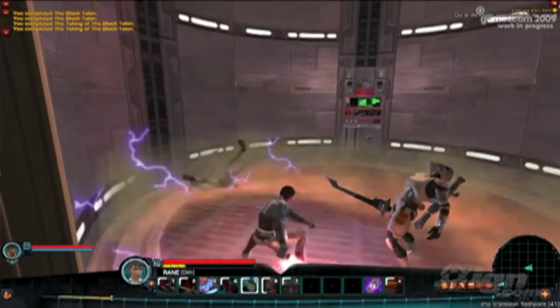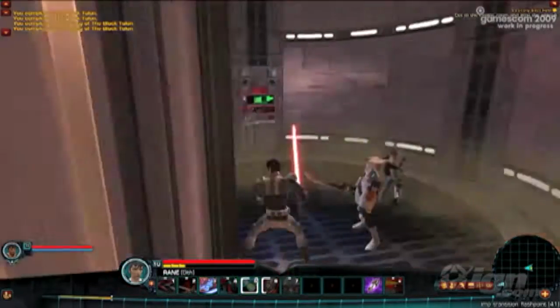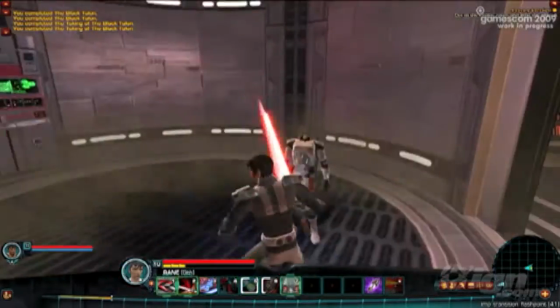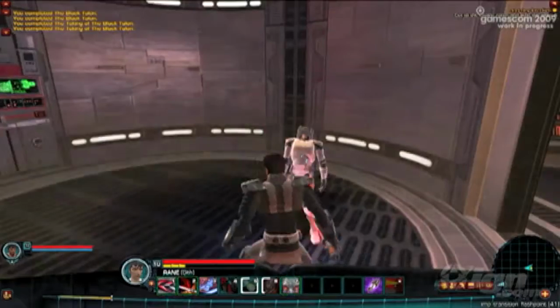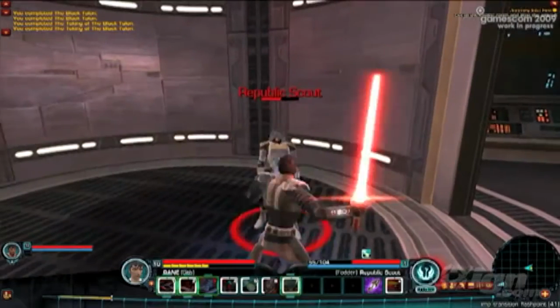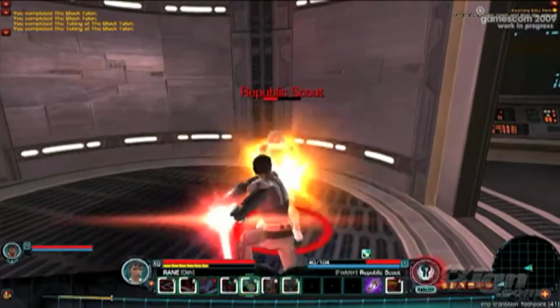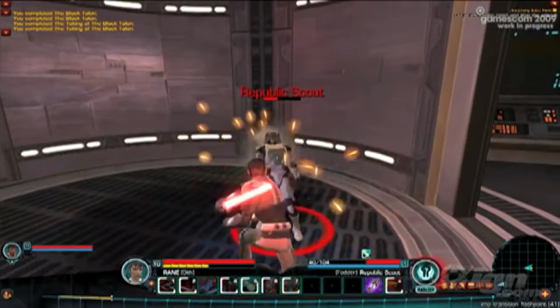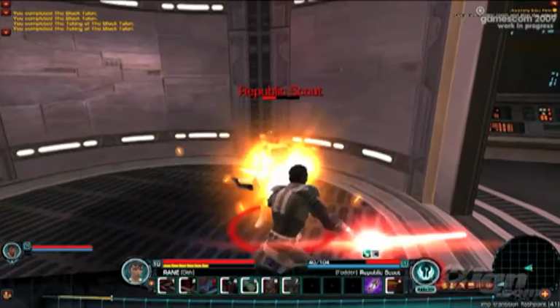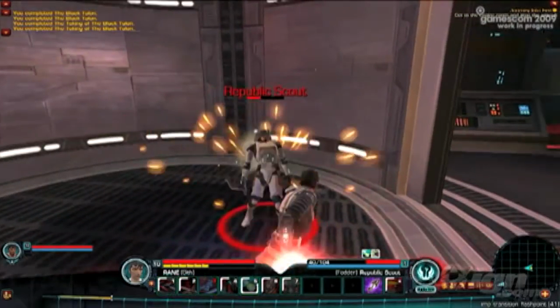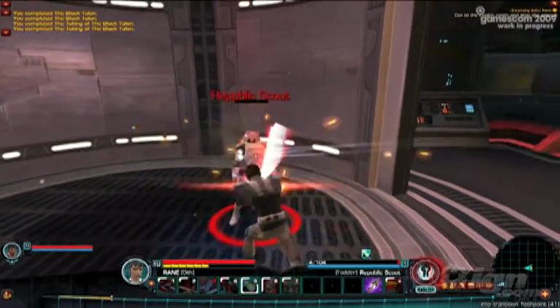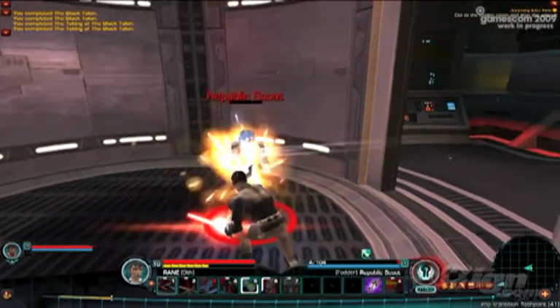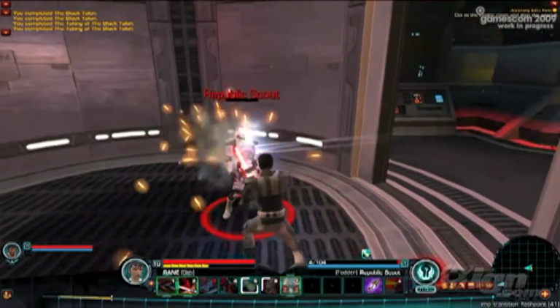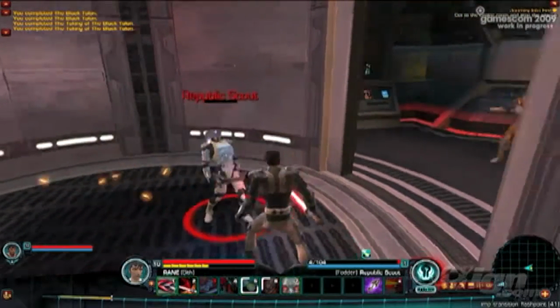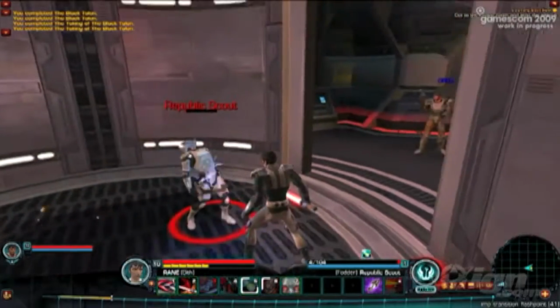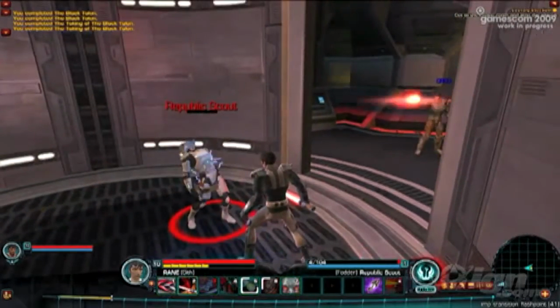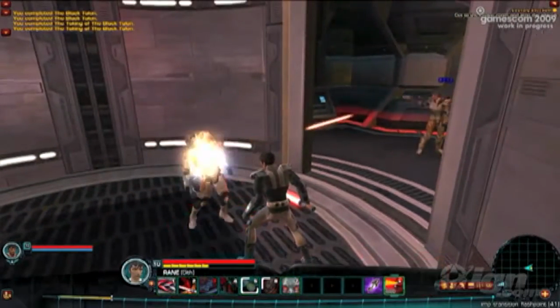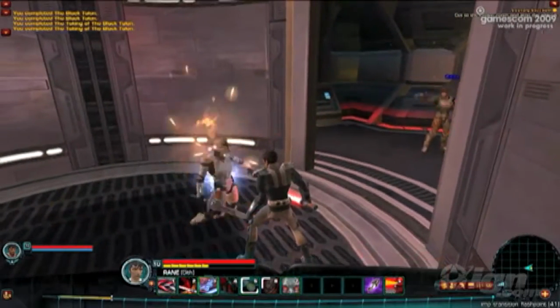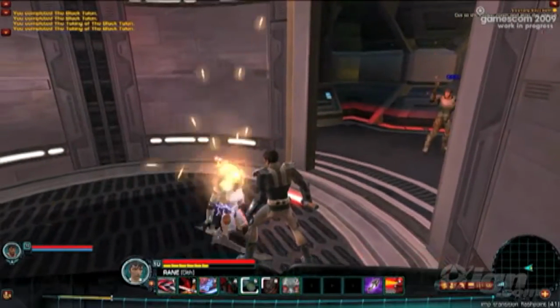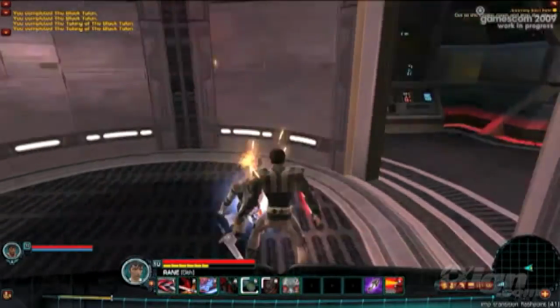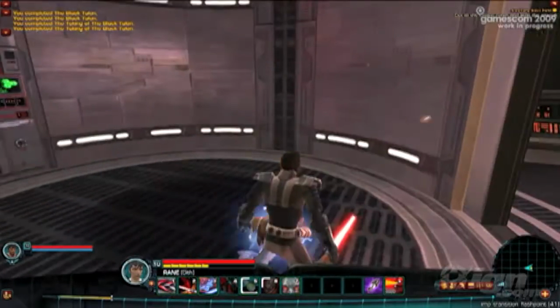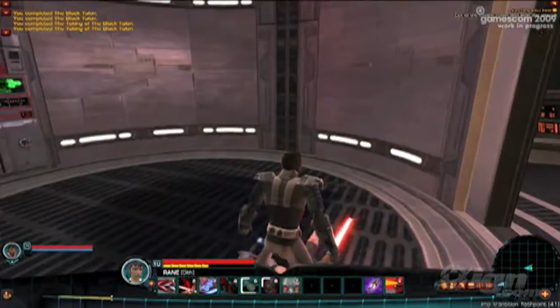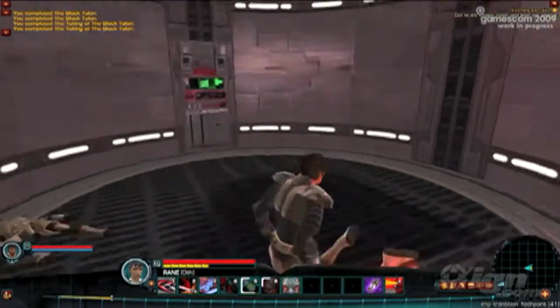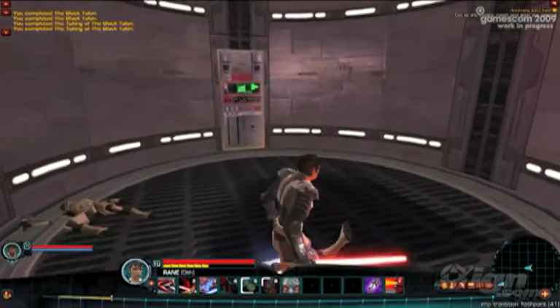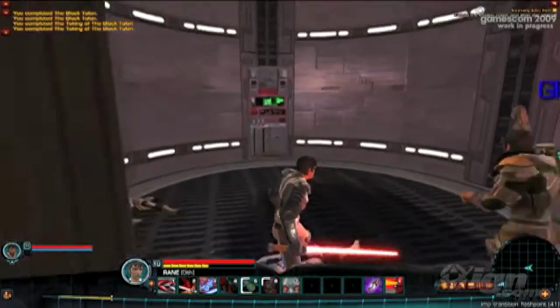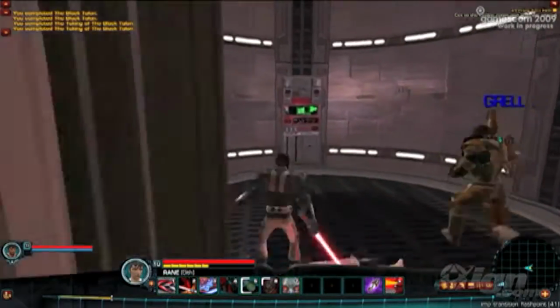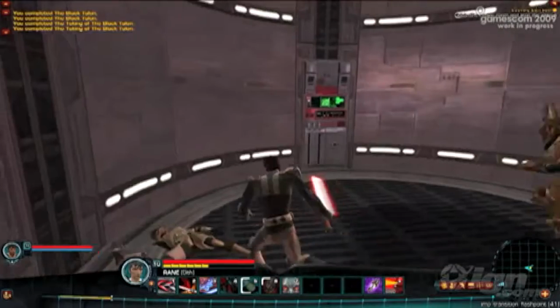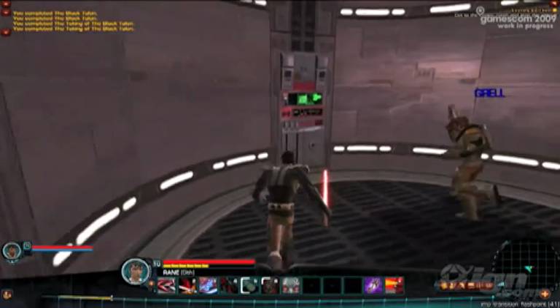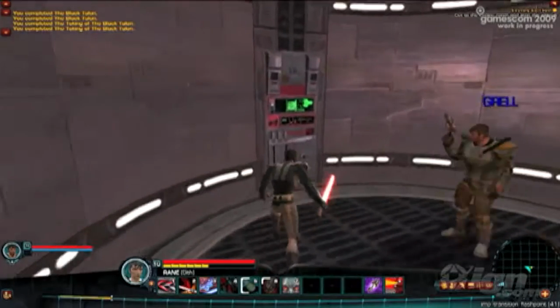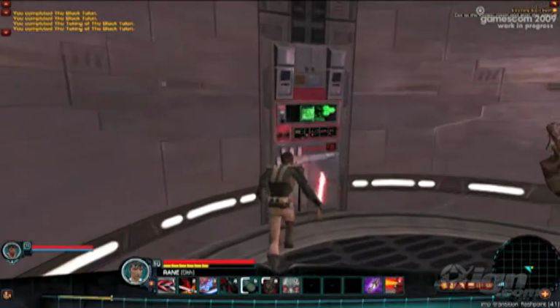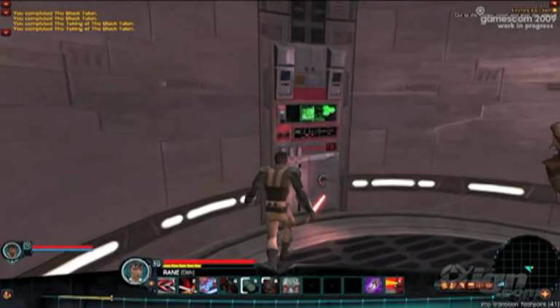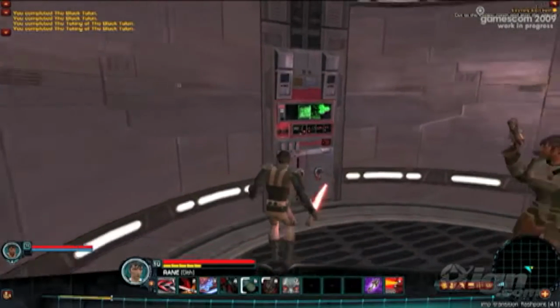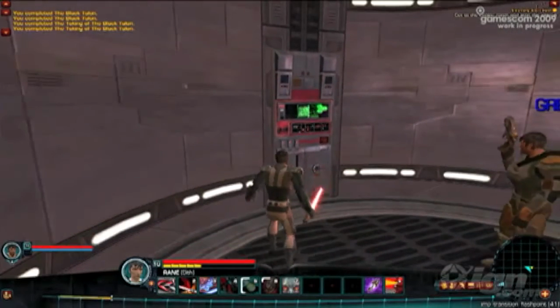The Sith Warrior actually has some crowd control abilities of his own, able to use some force lightning there to immobilize groups of opponents.